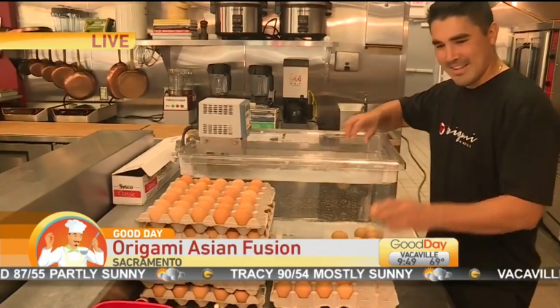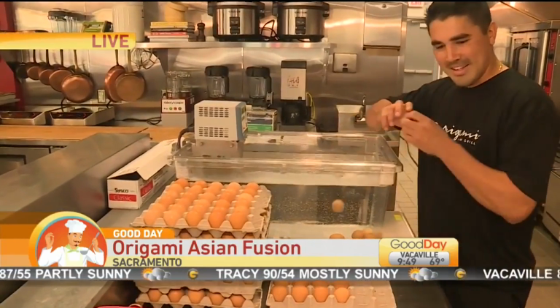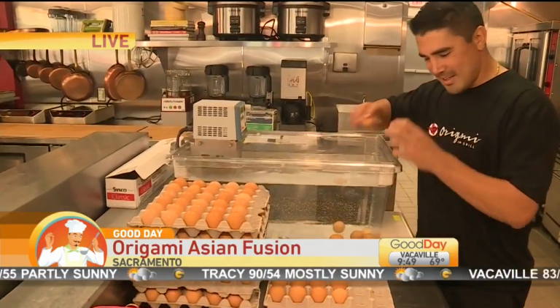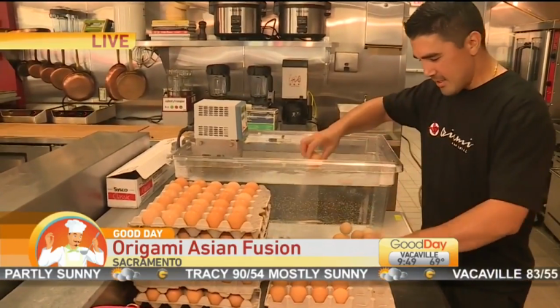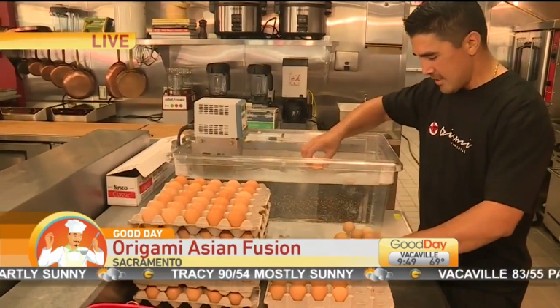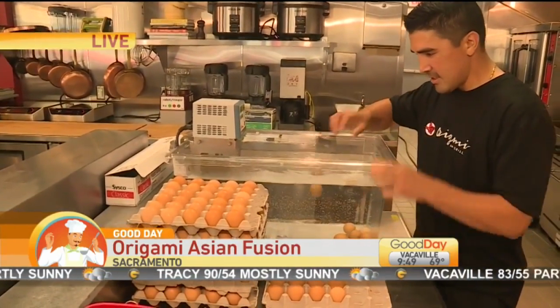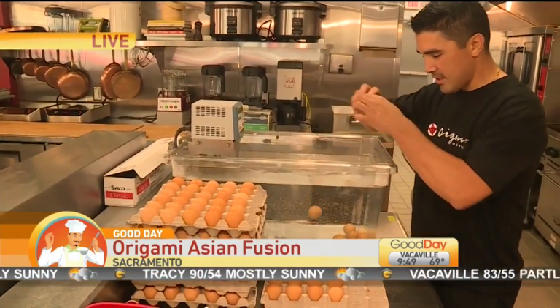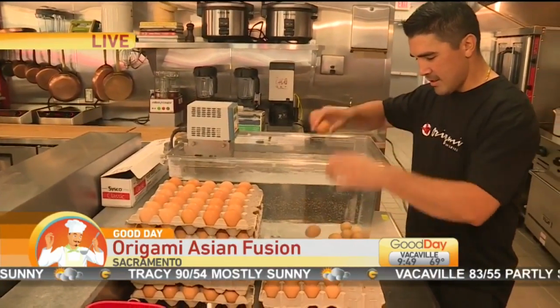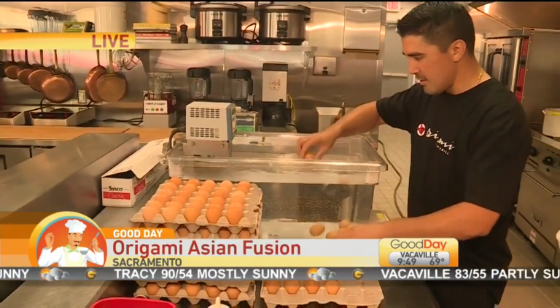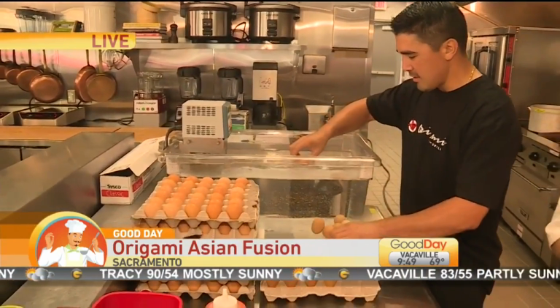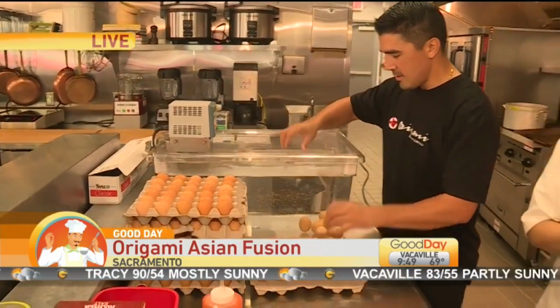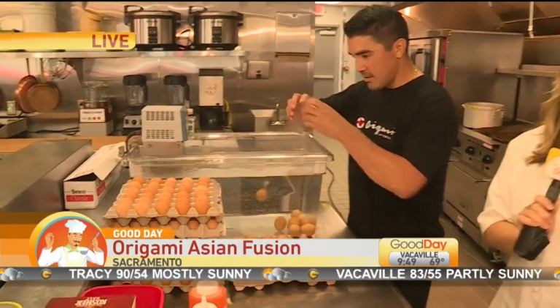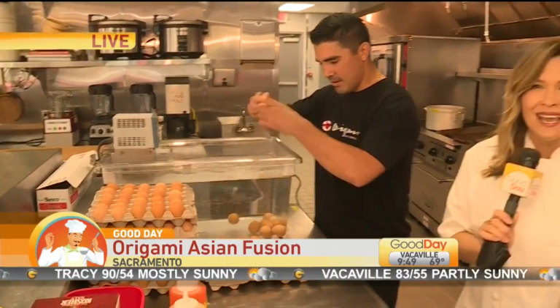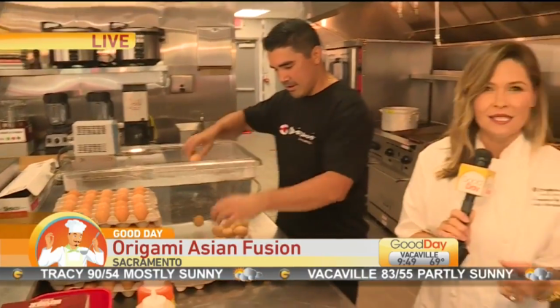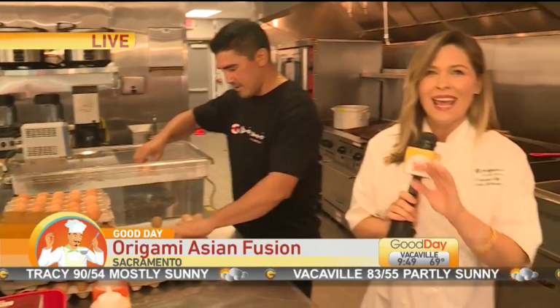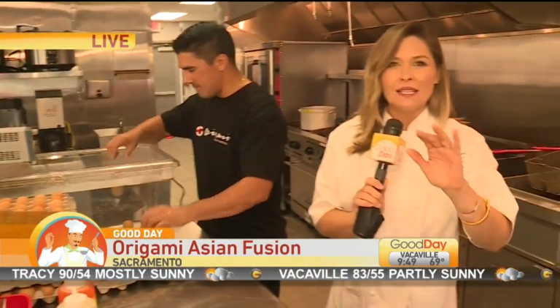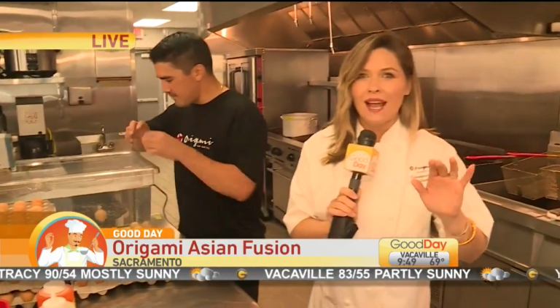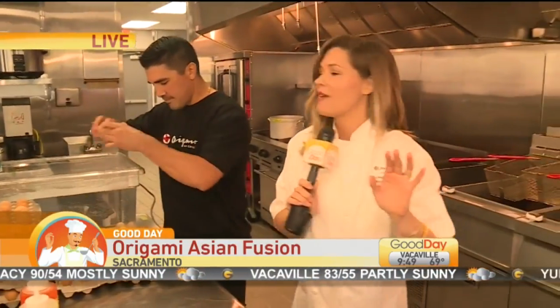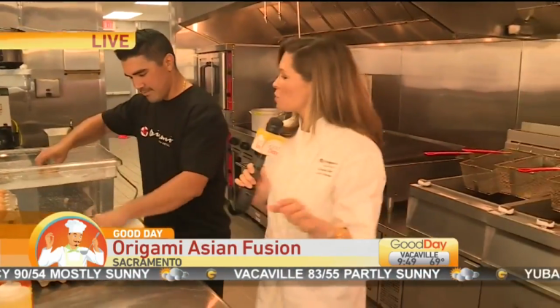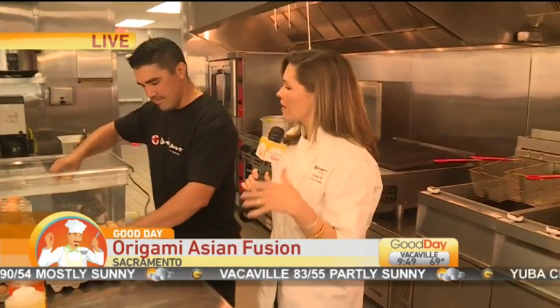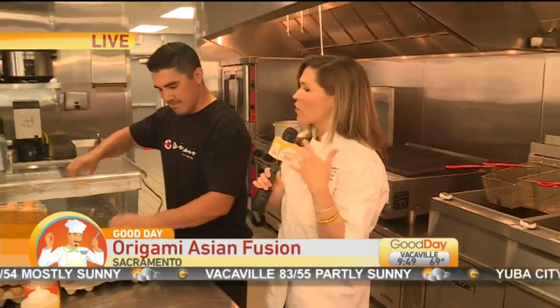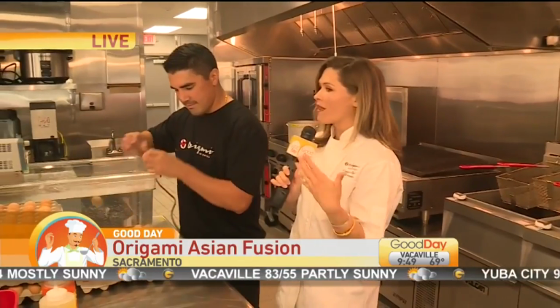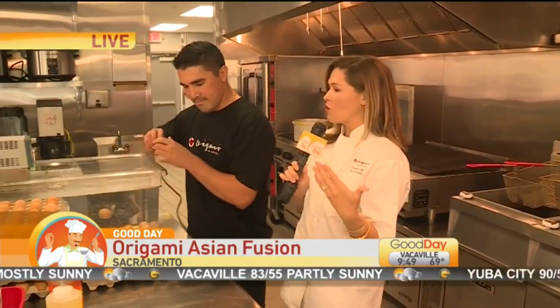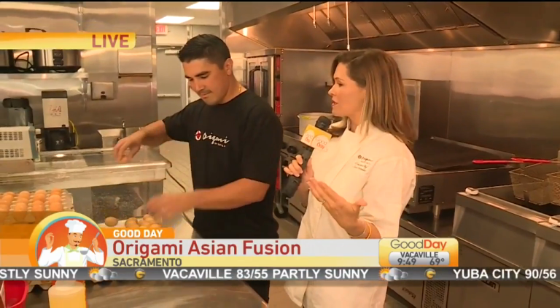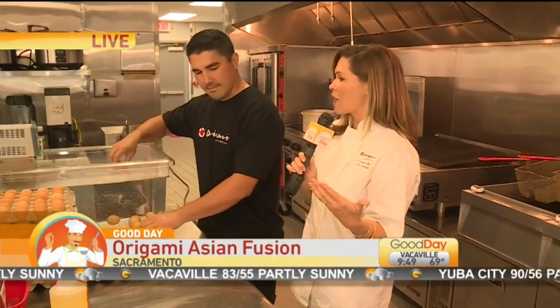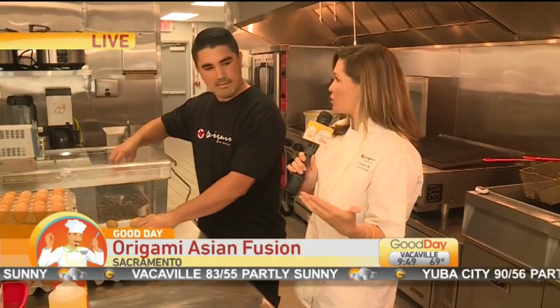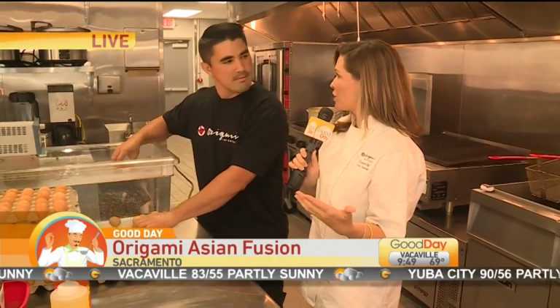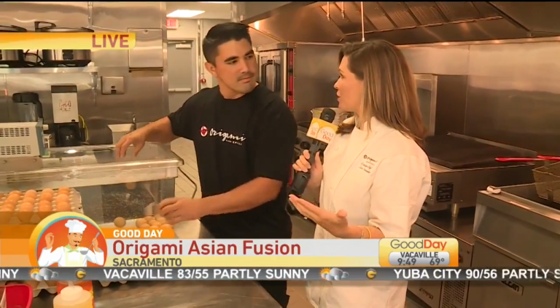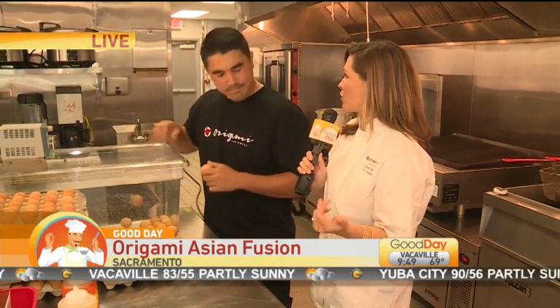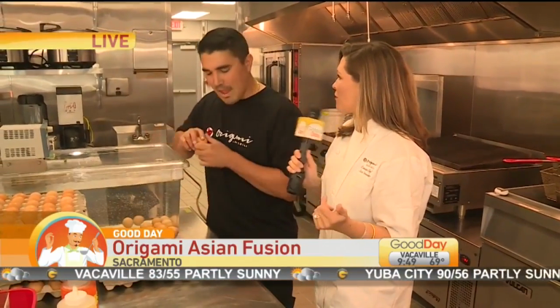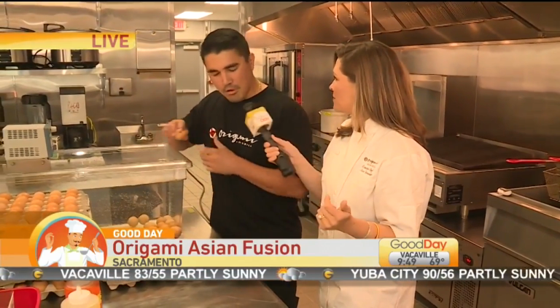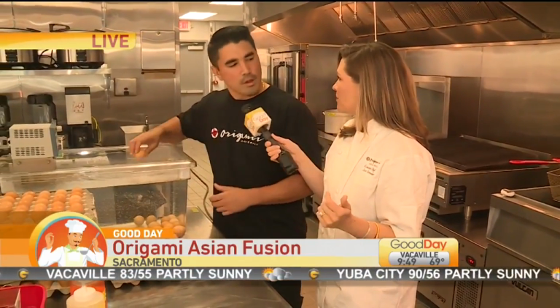That ties into the name of the restaurant — Origami. Precise. Exact. And that is really the way that you and Scott approach your craft. Absolutely.